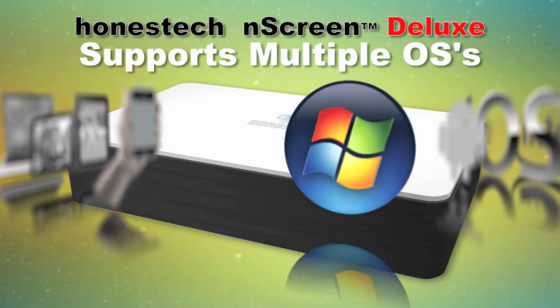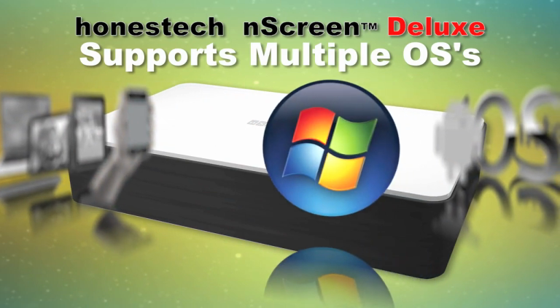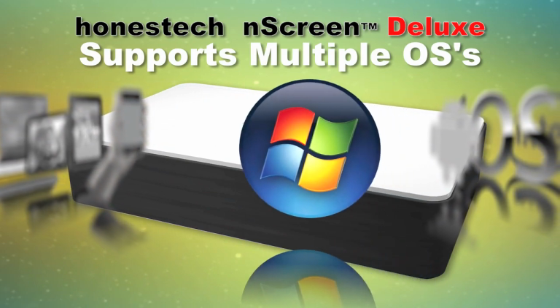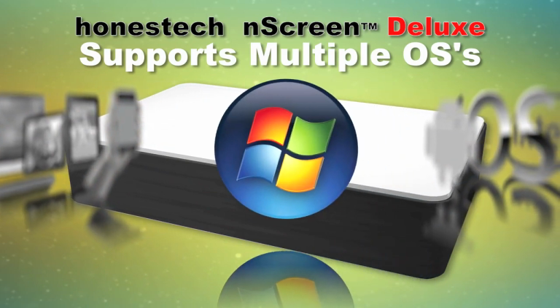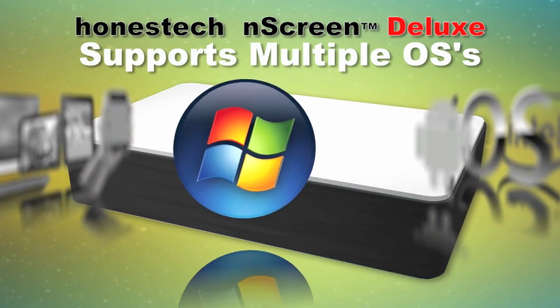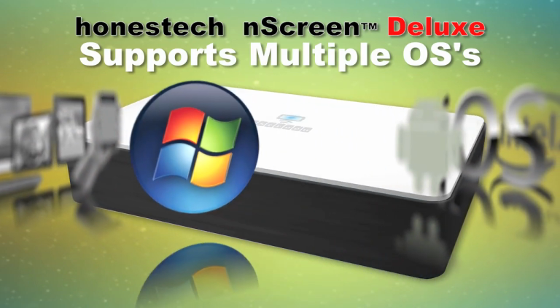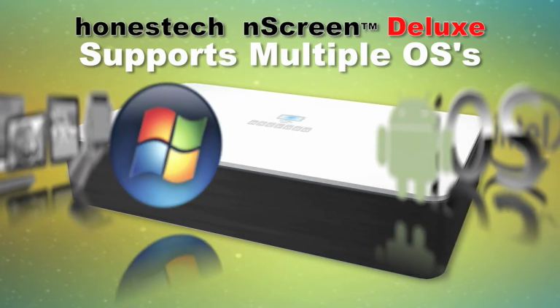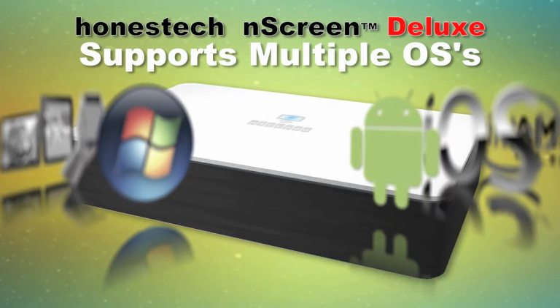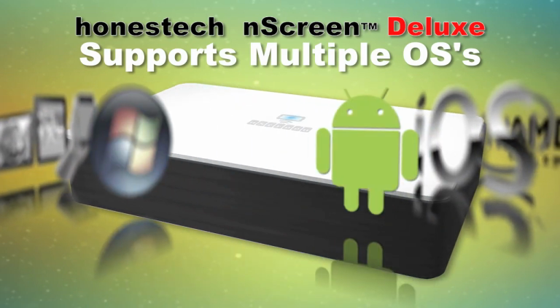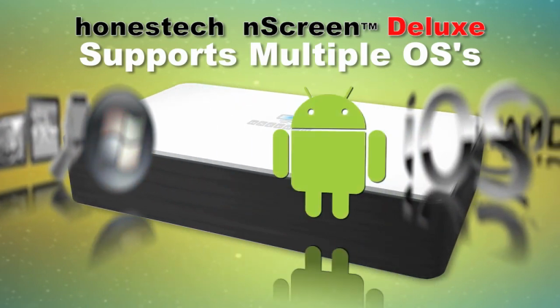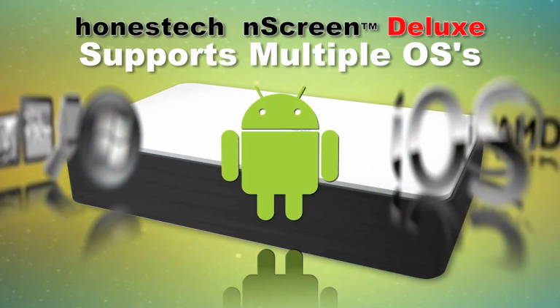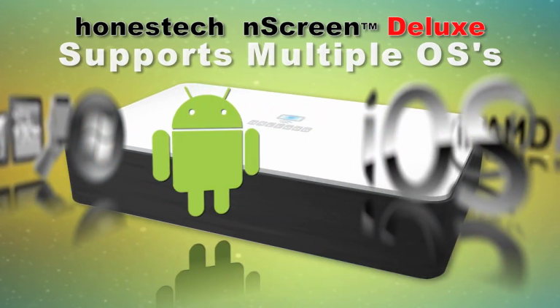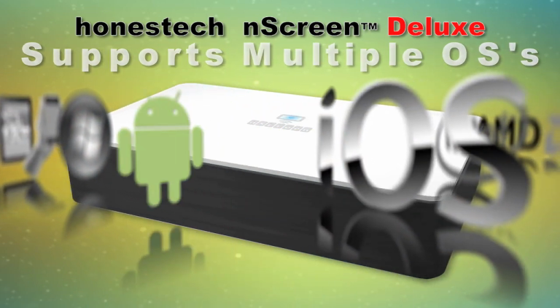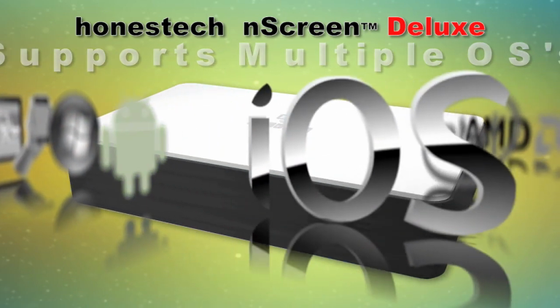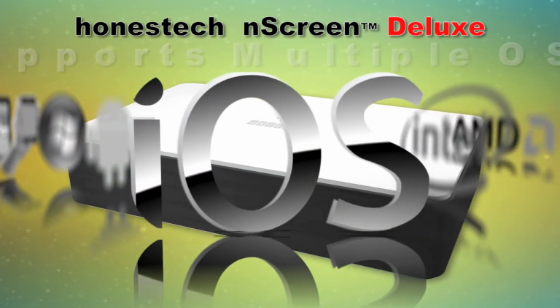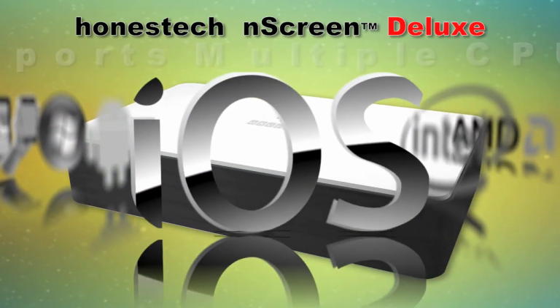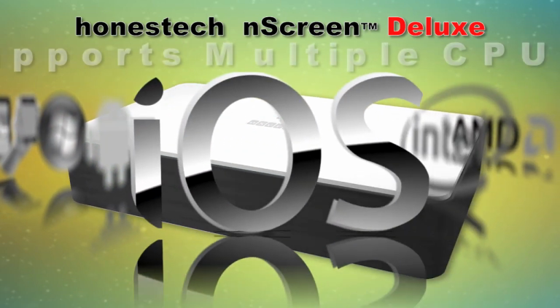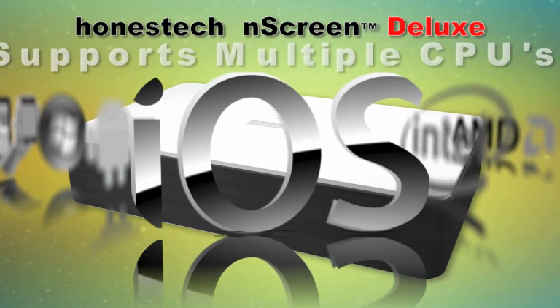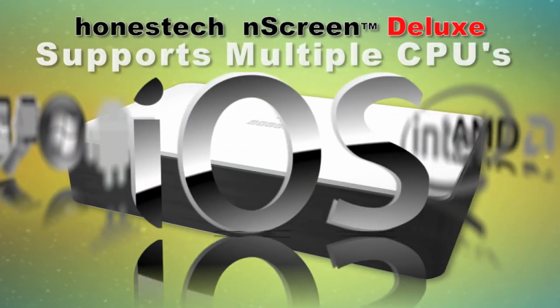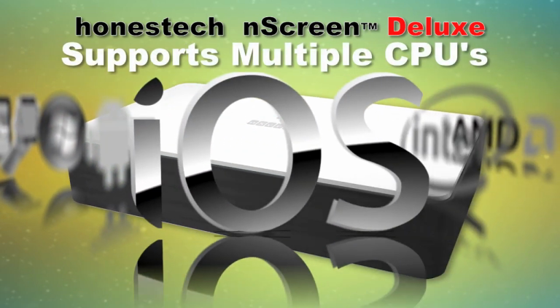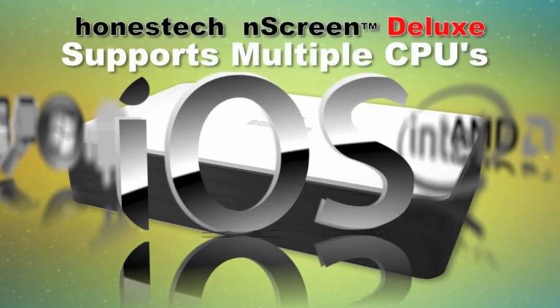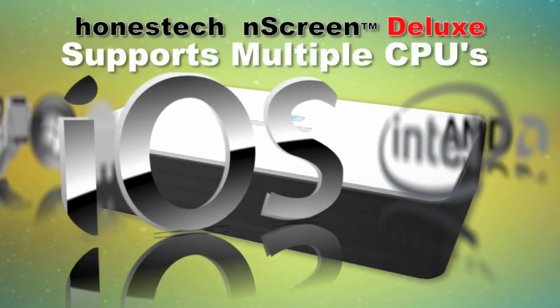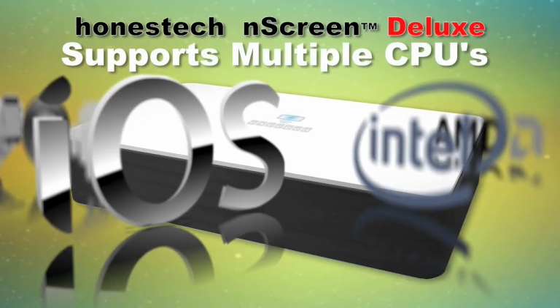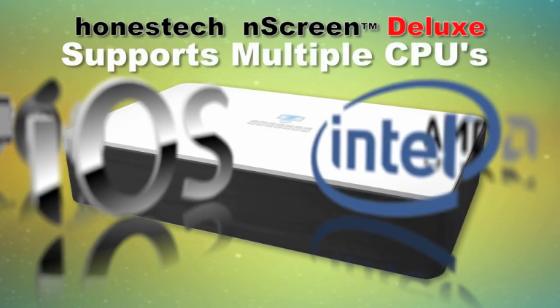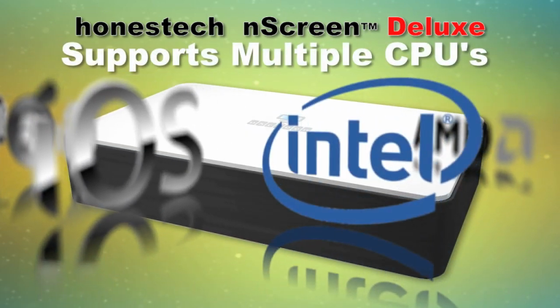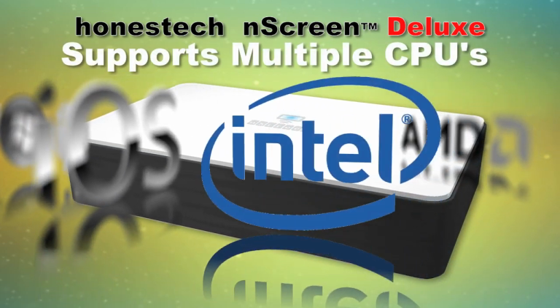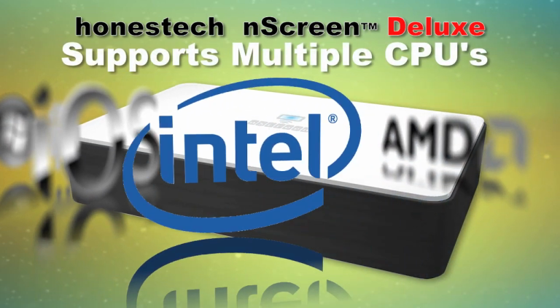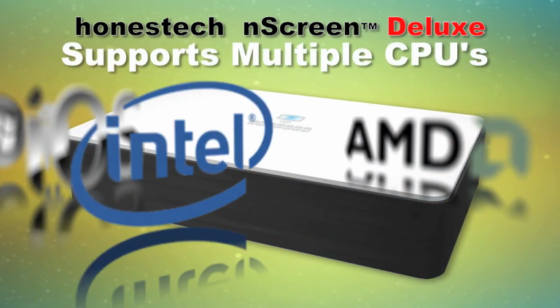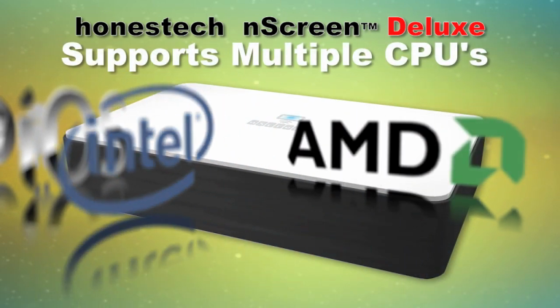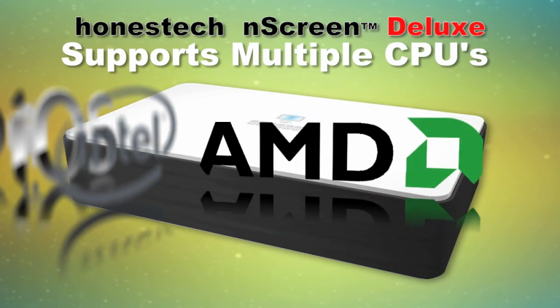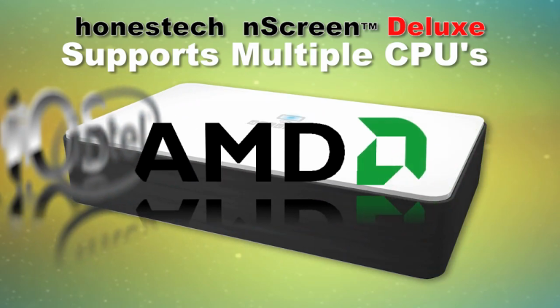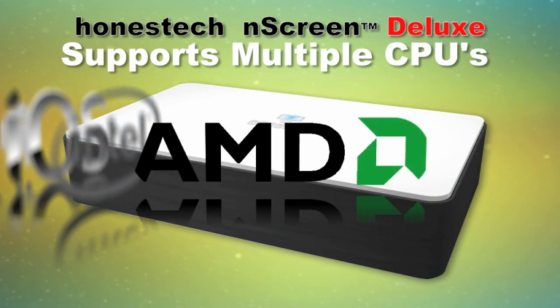It supports multiple OSes — Windows, Android, iOS — as well as multiple CPUs and NICs.